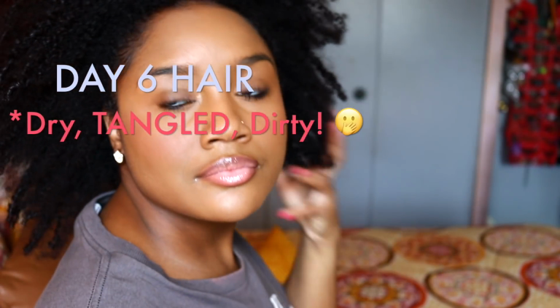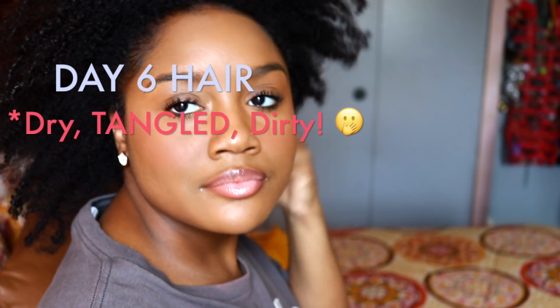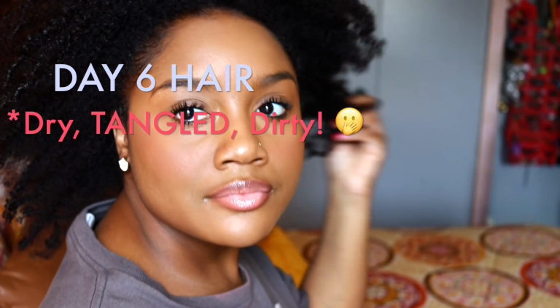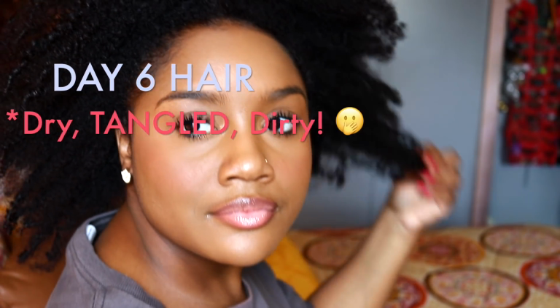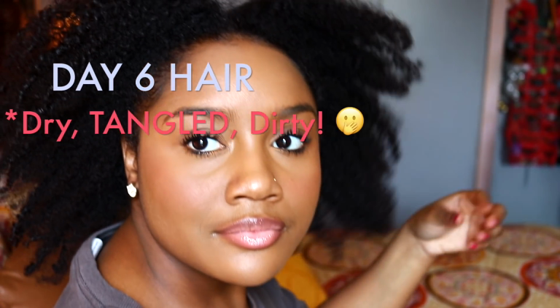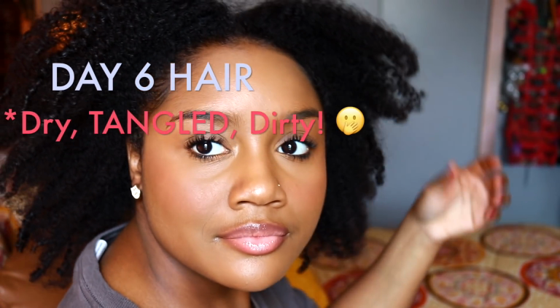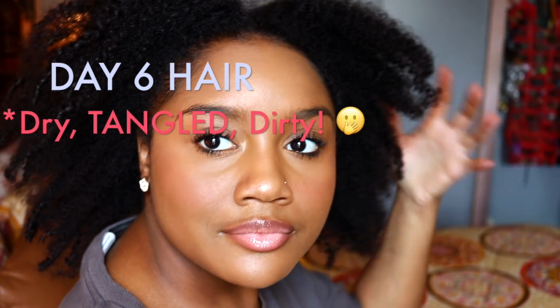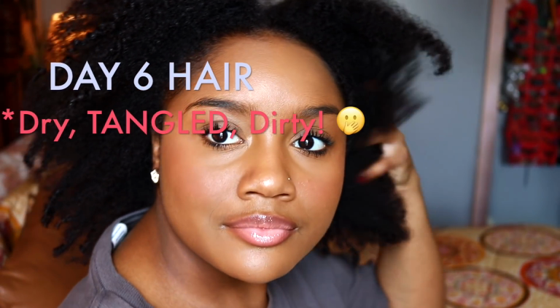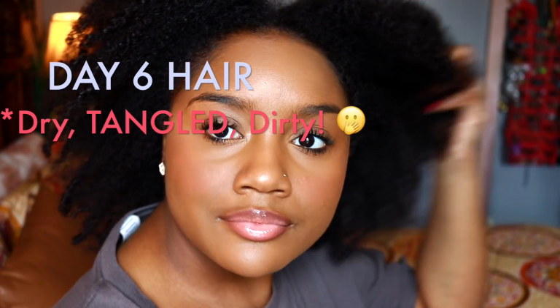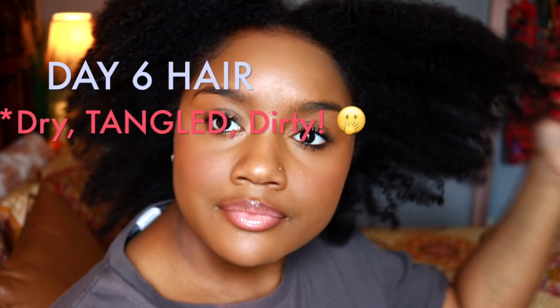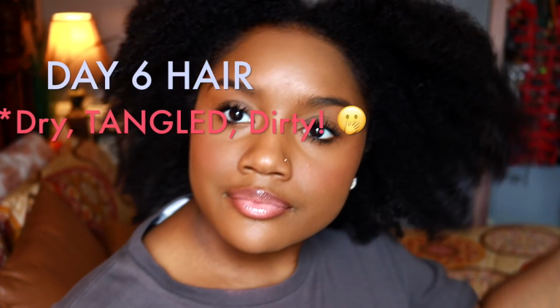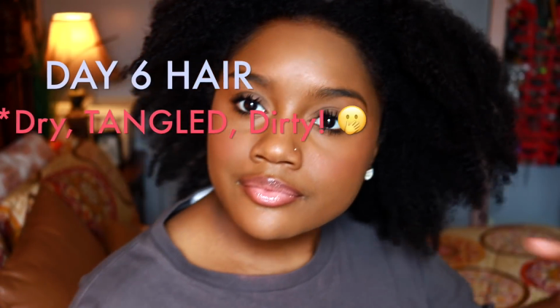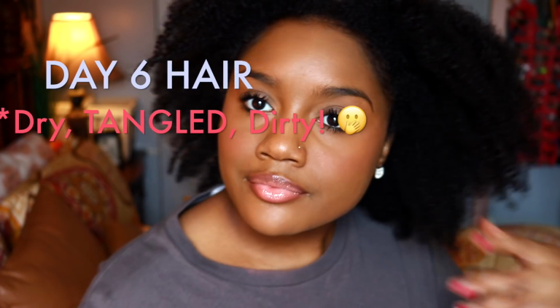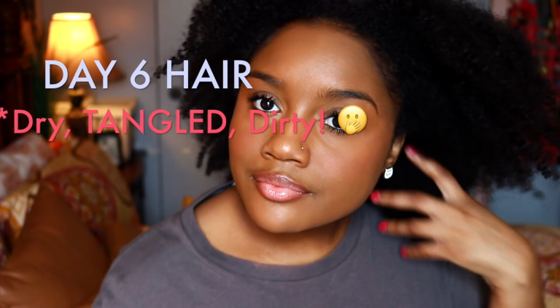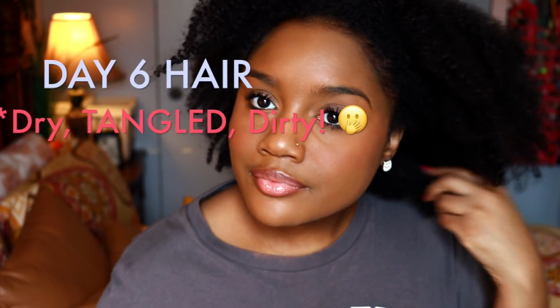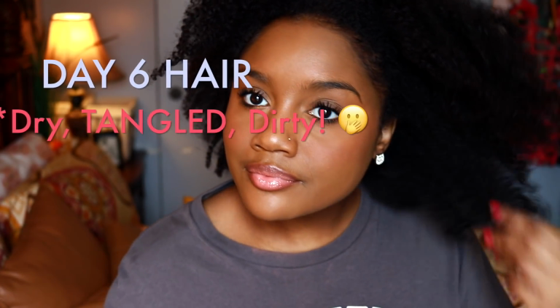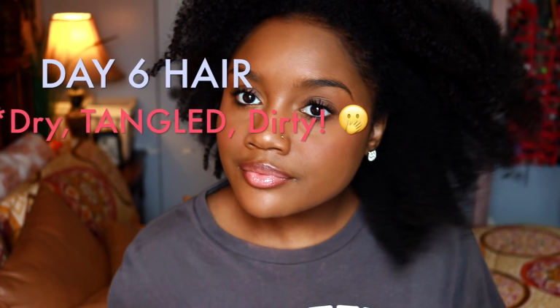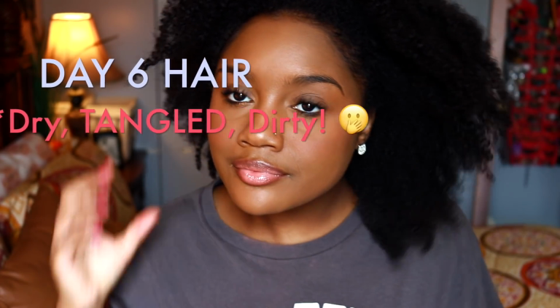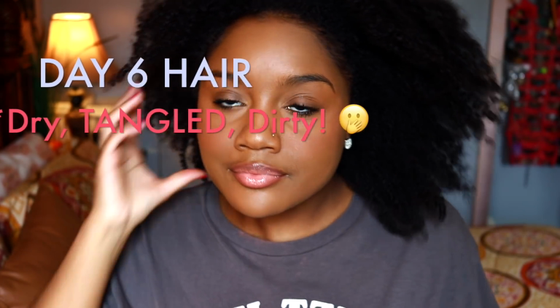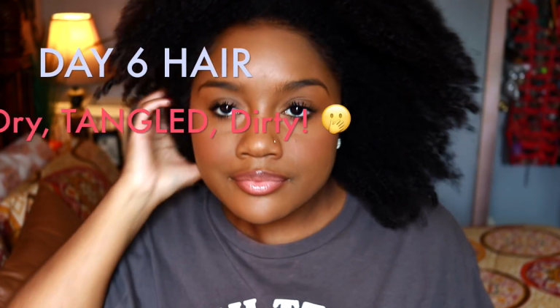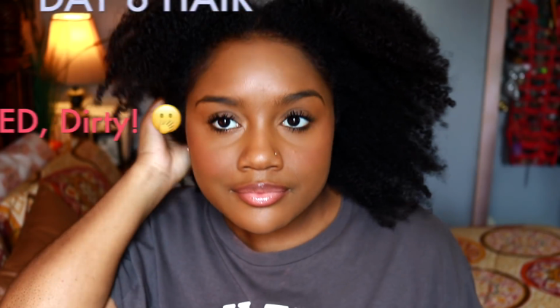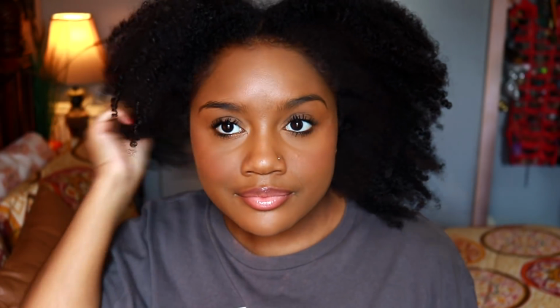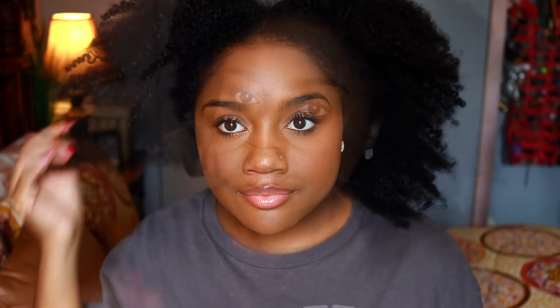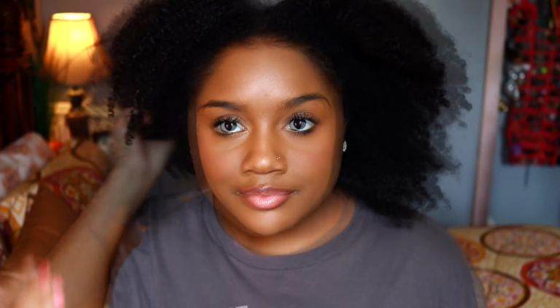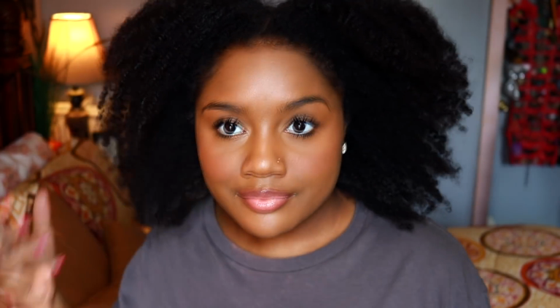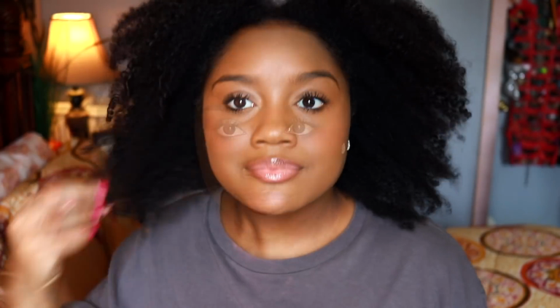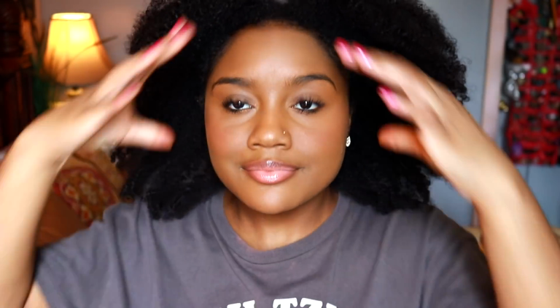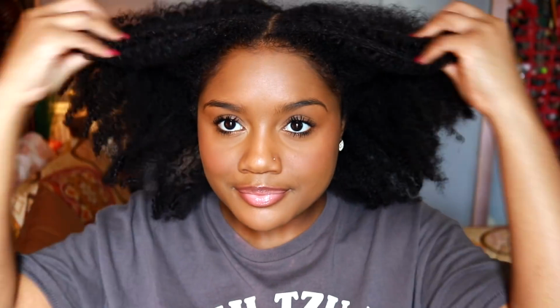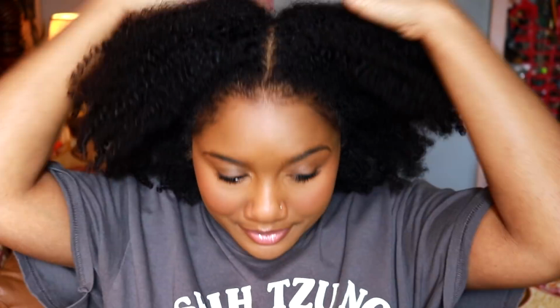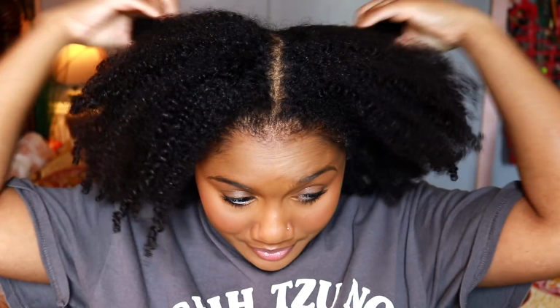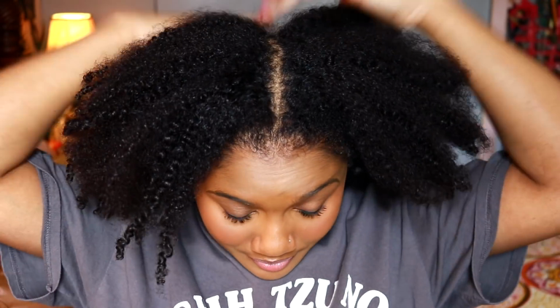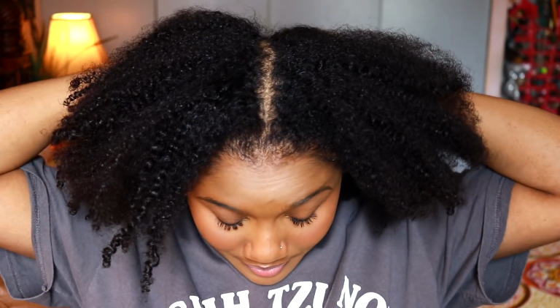This is what my hair normally looks like by the end of the week. It is dry, tangled, and dirty, but we're going to fix that.